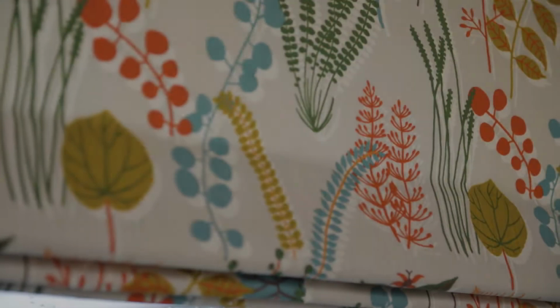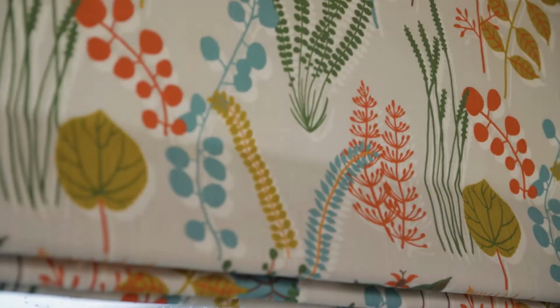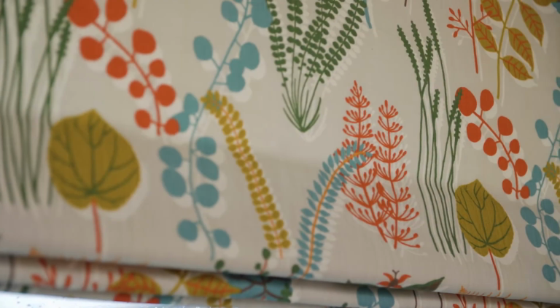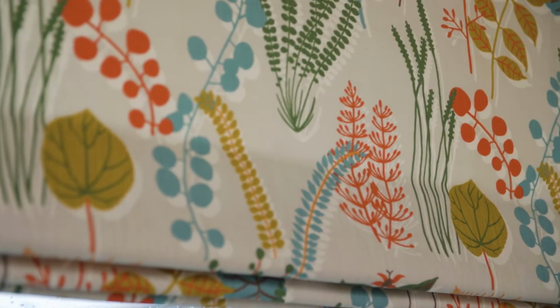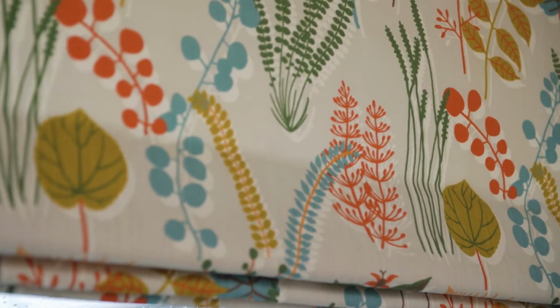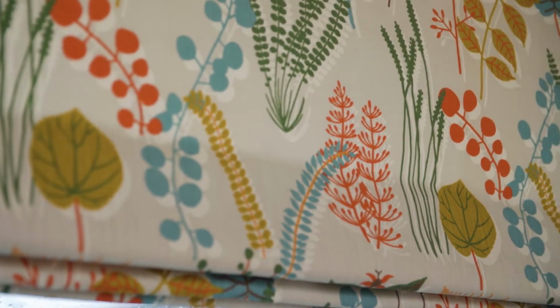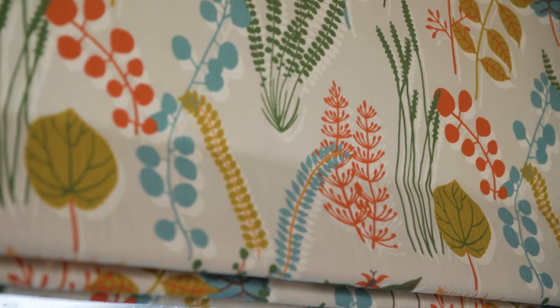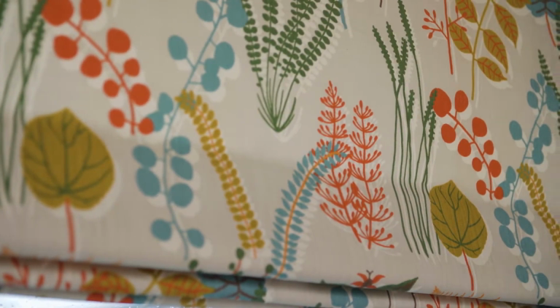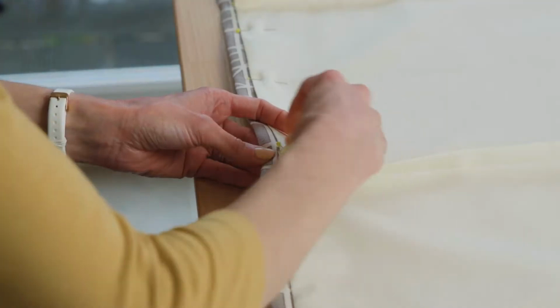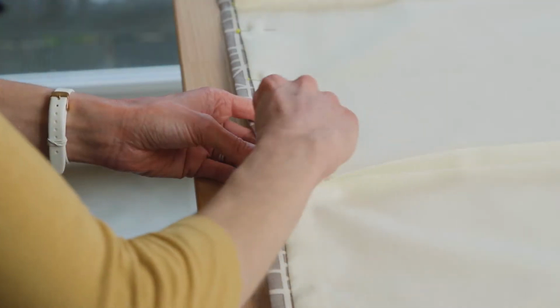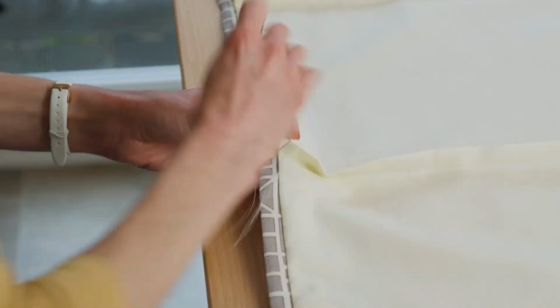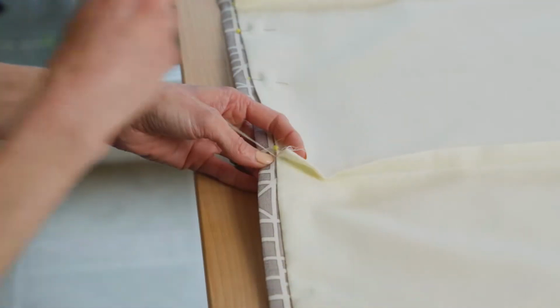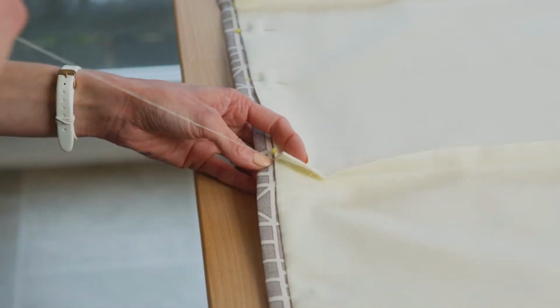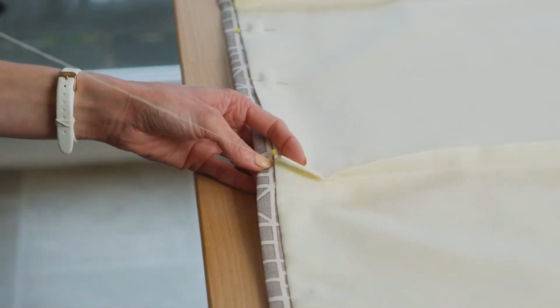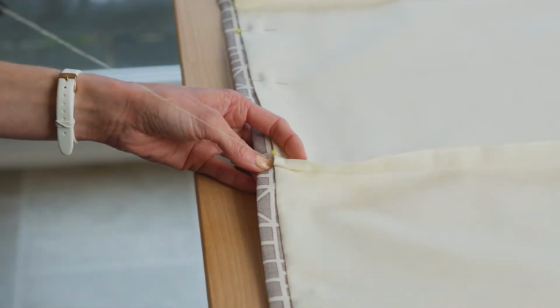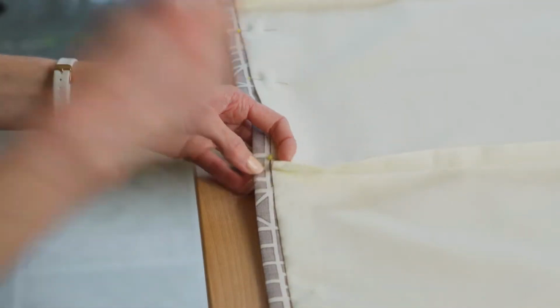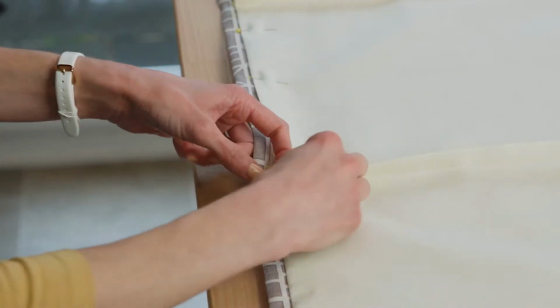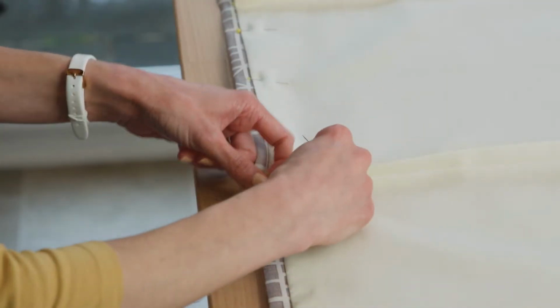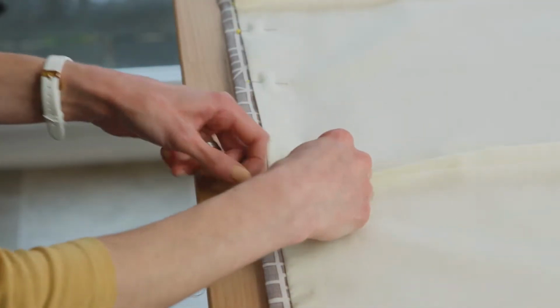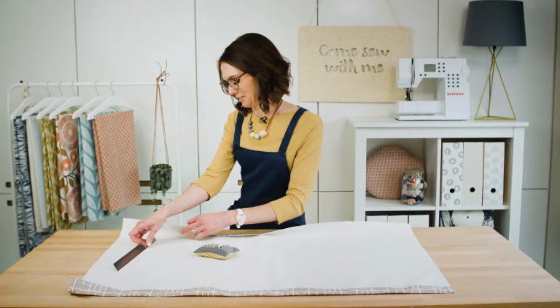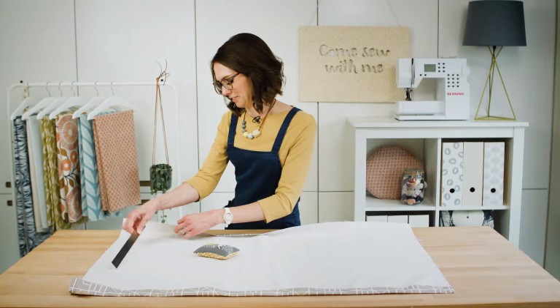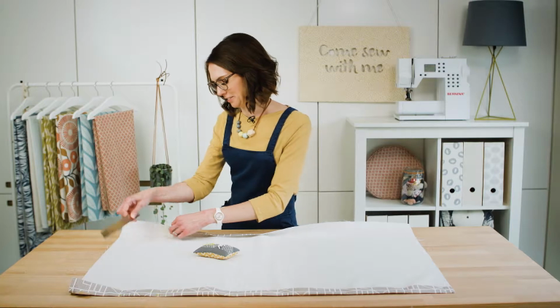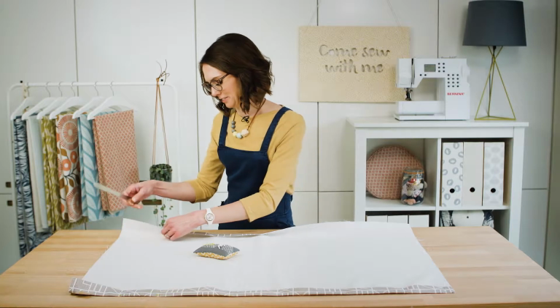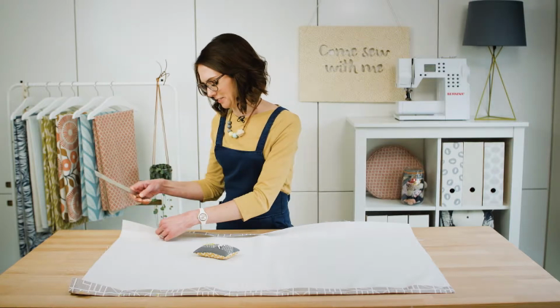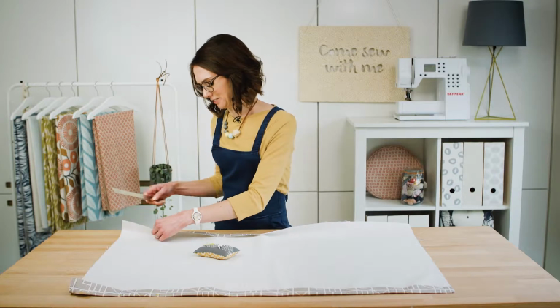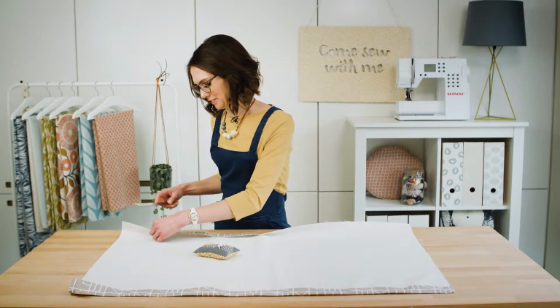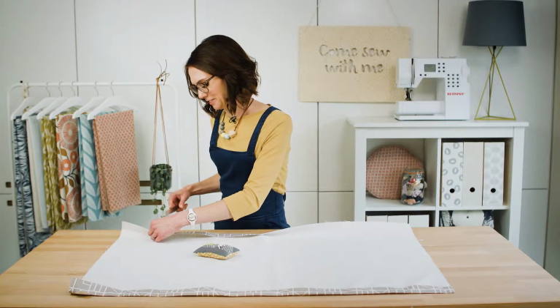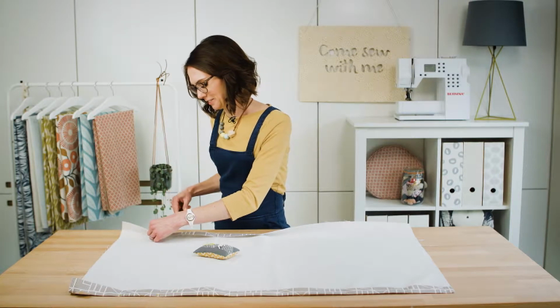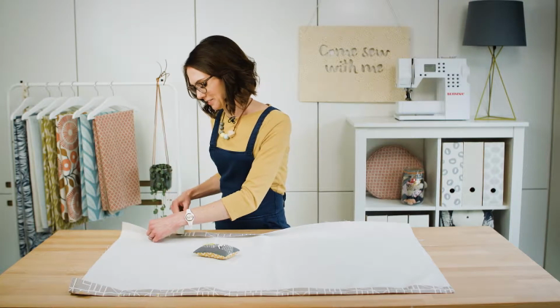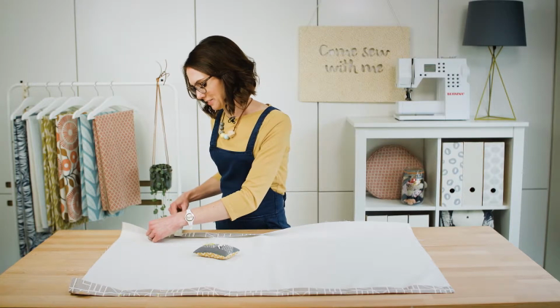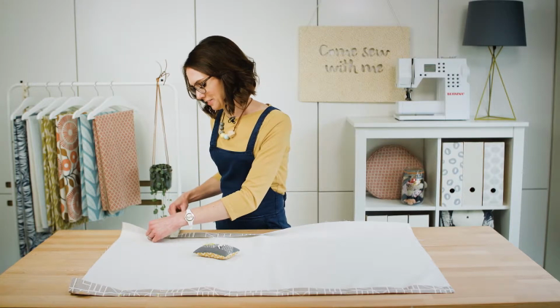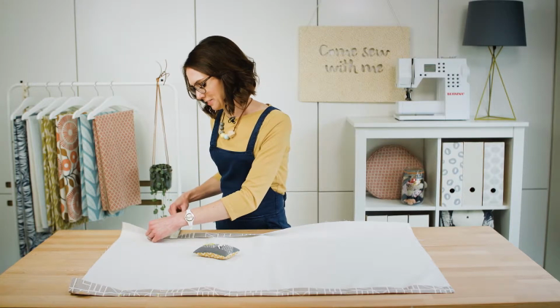If you want to make Roman blinds with a professional finish, then join me, Emma May, in my online workshop.